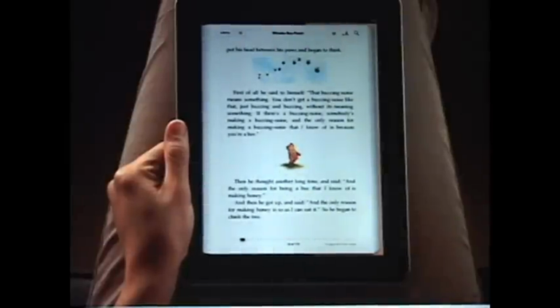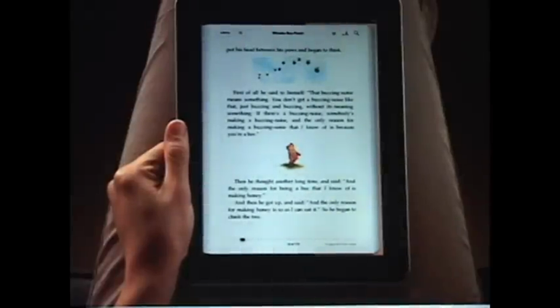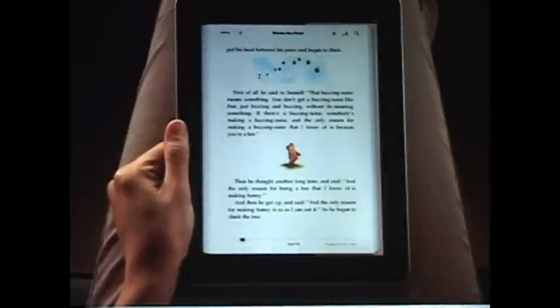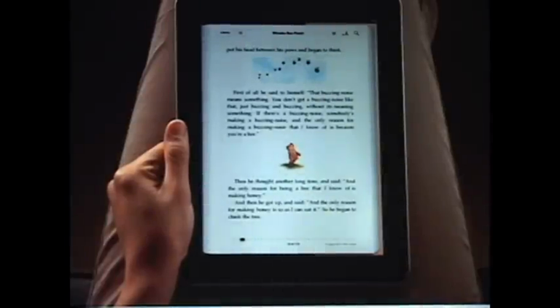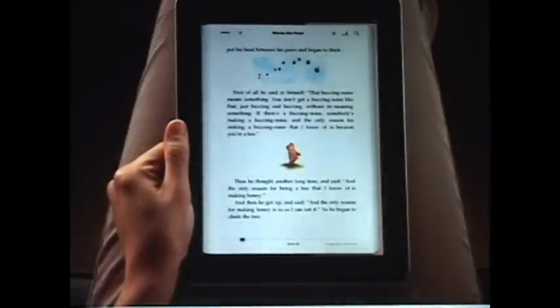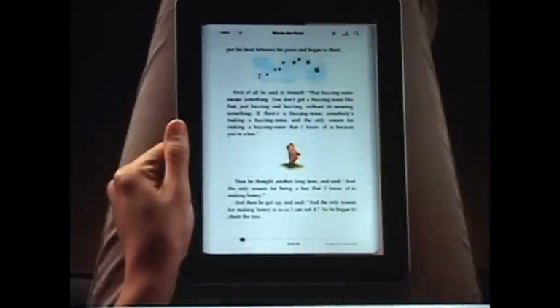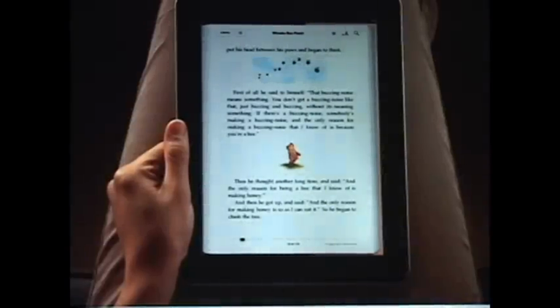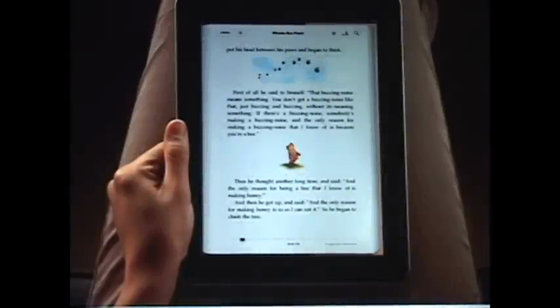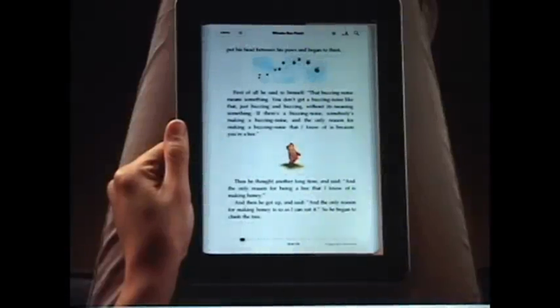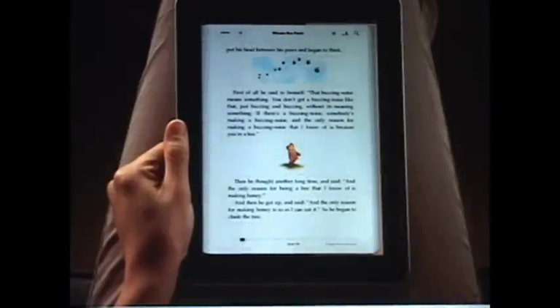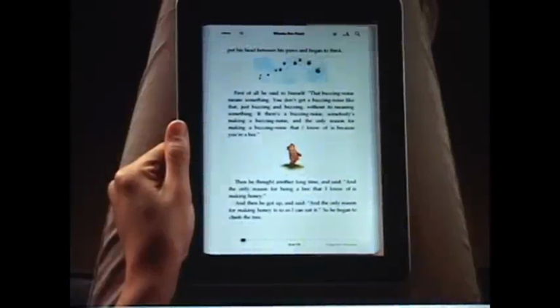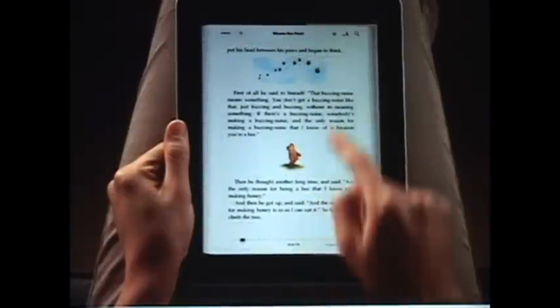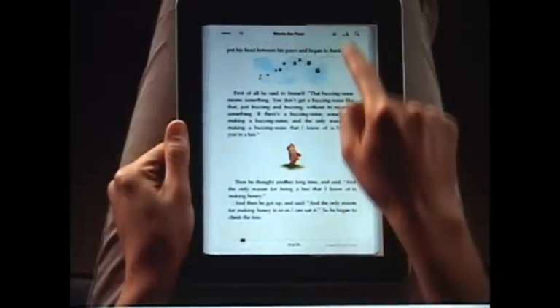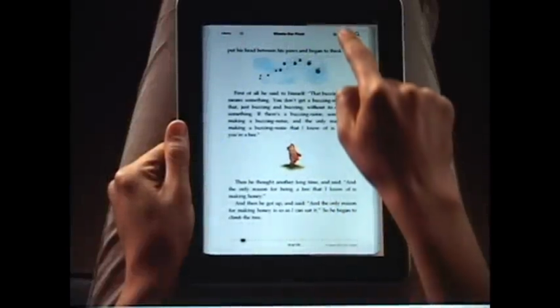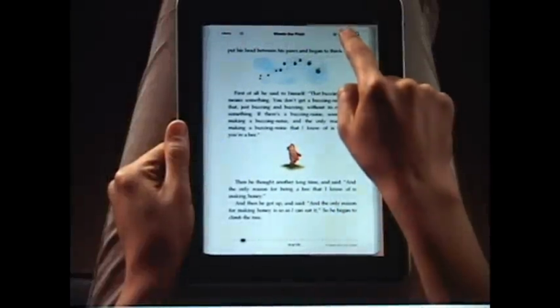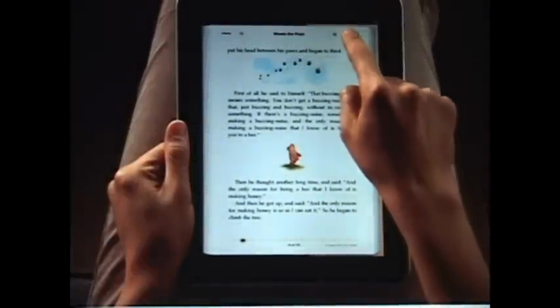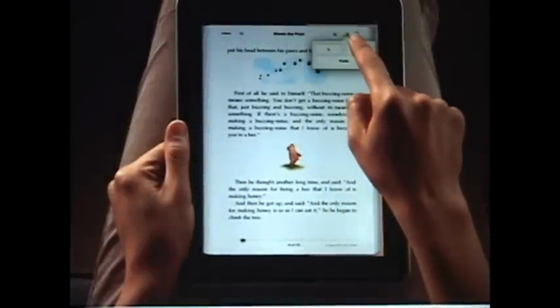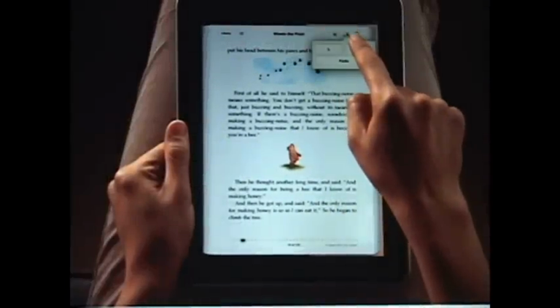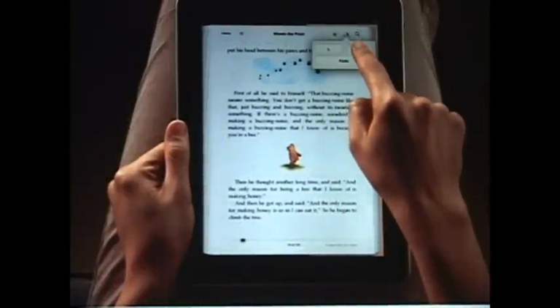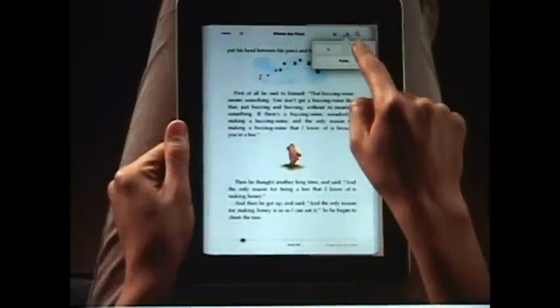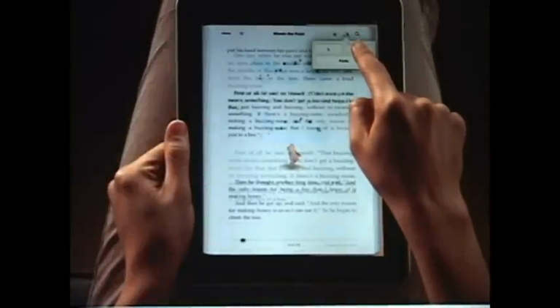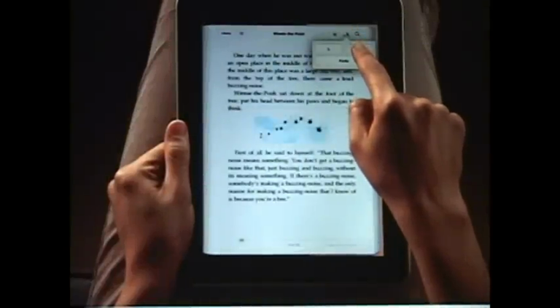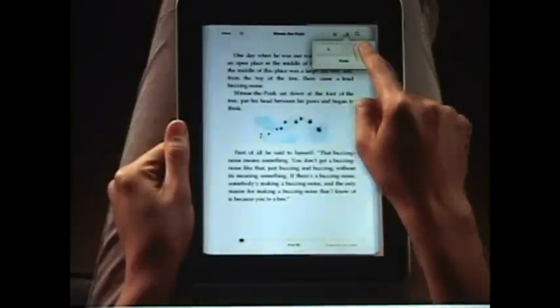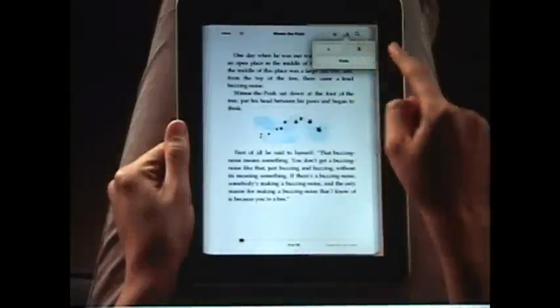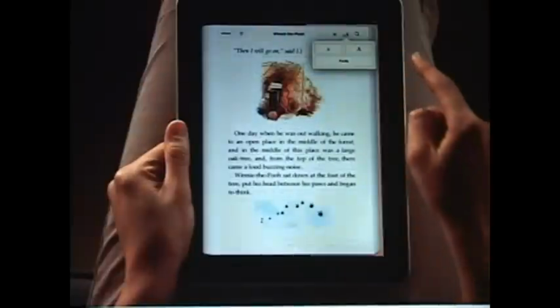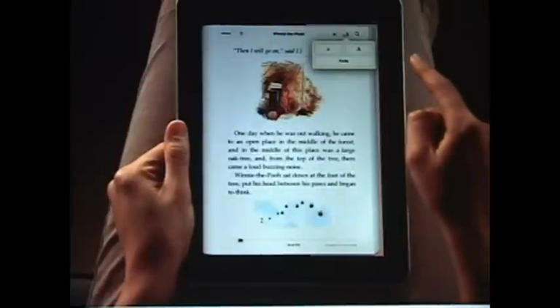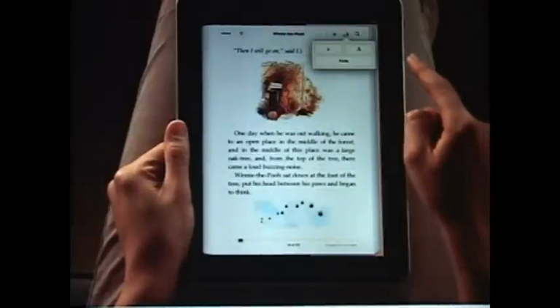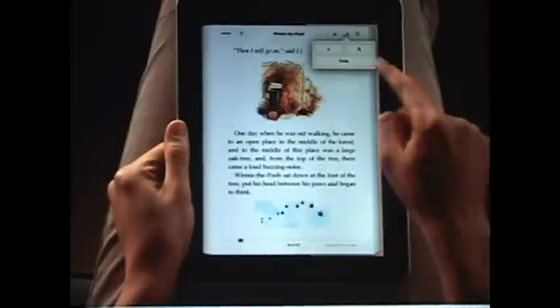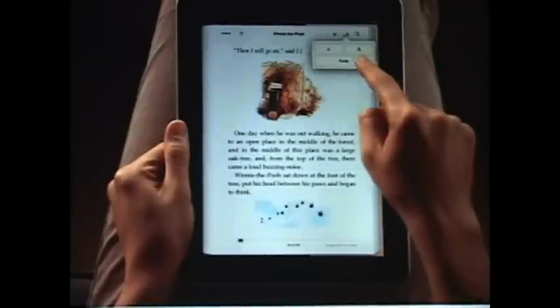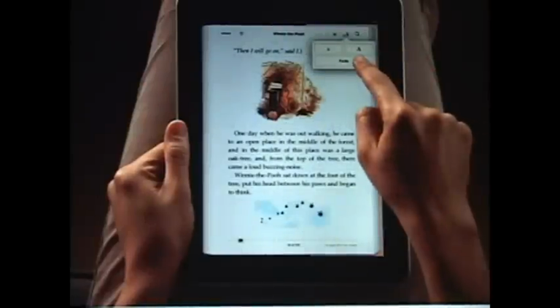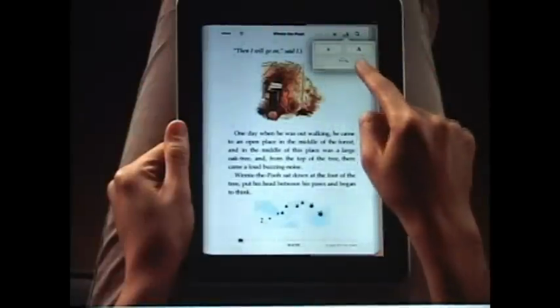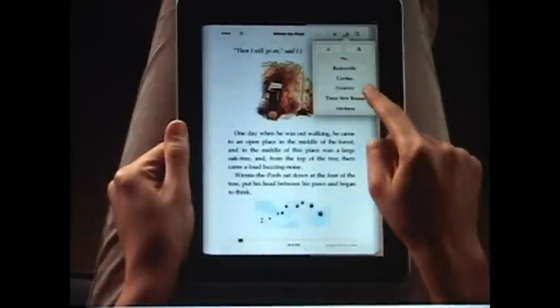But iBooks offers so much more. Tap here to quickly change the text size. You can even choose a different font.